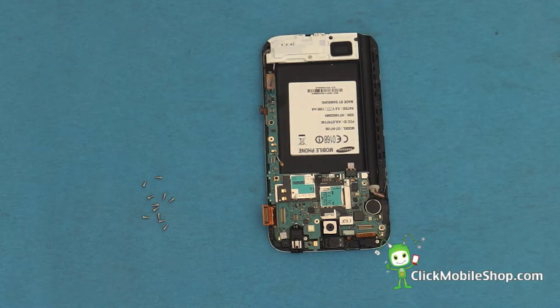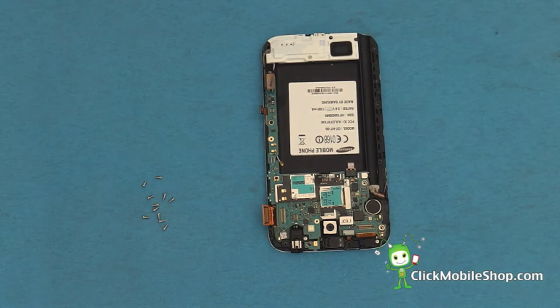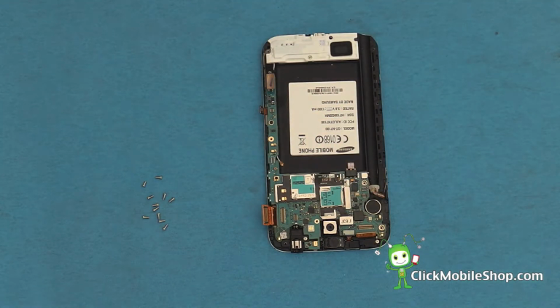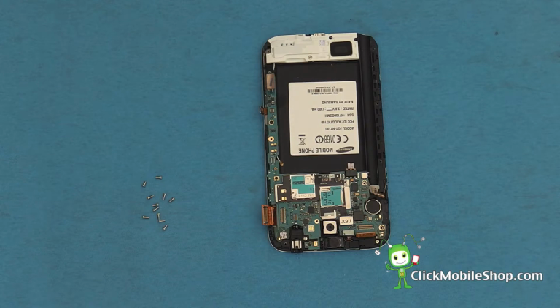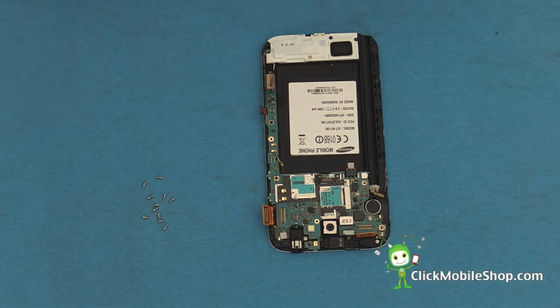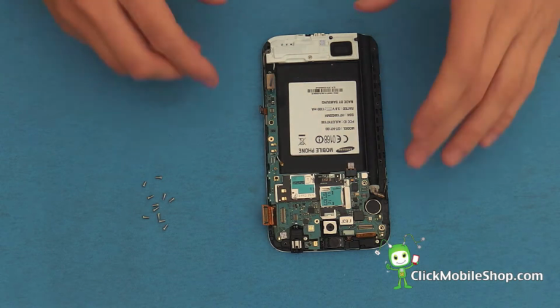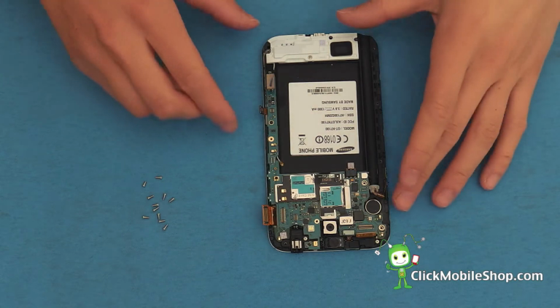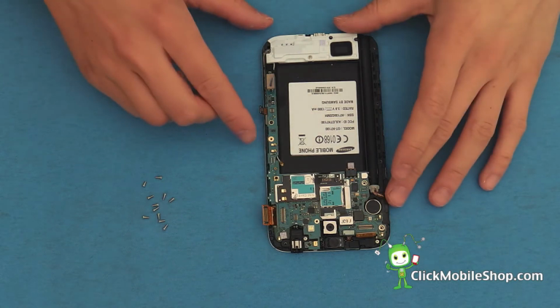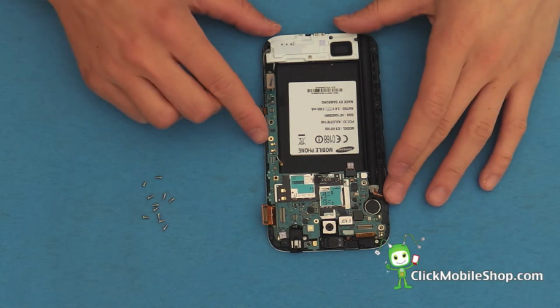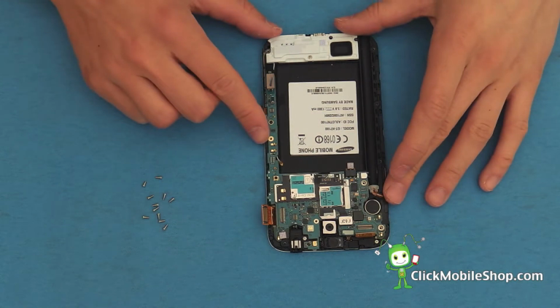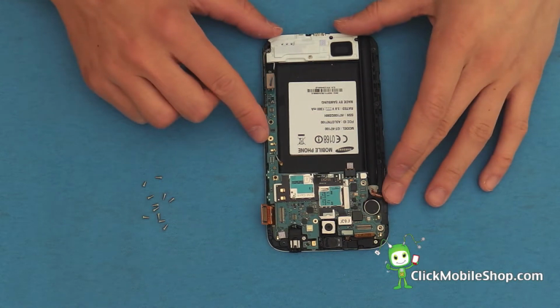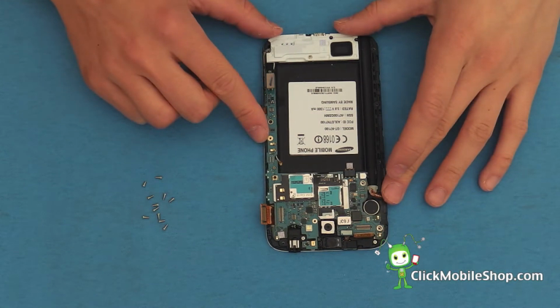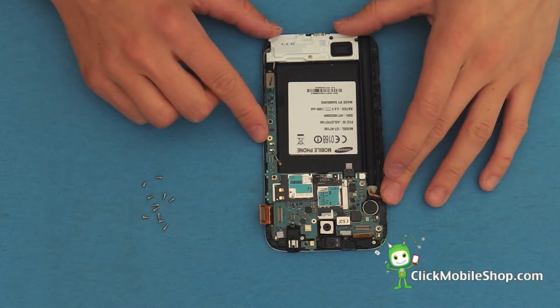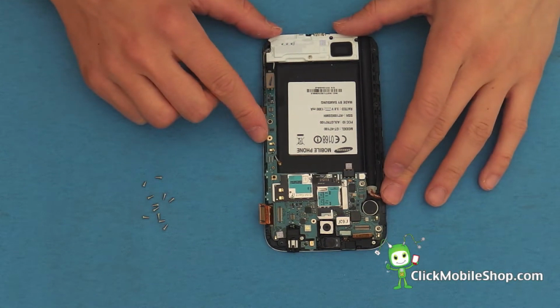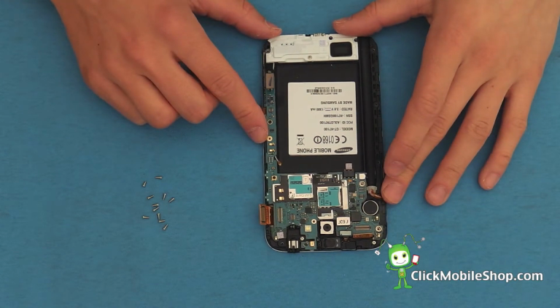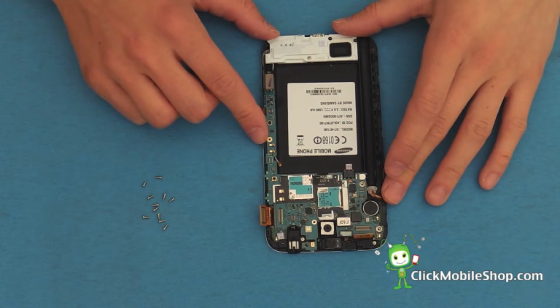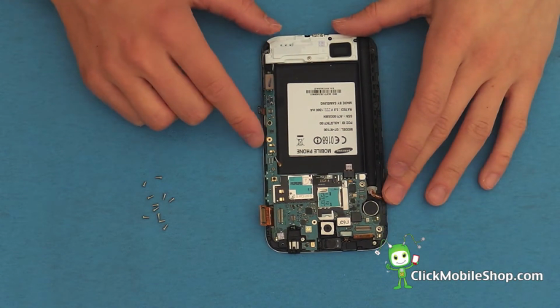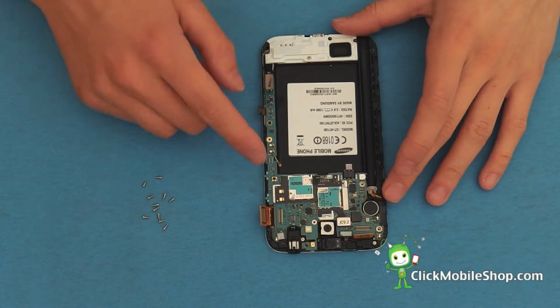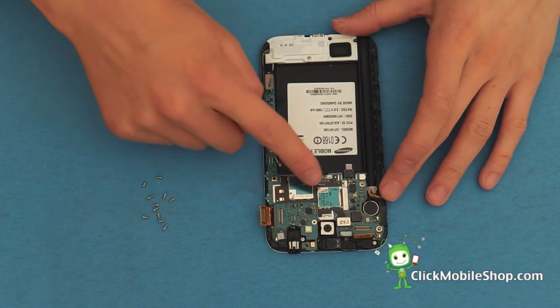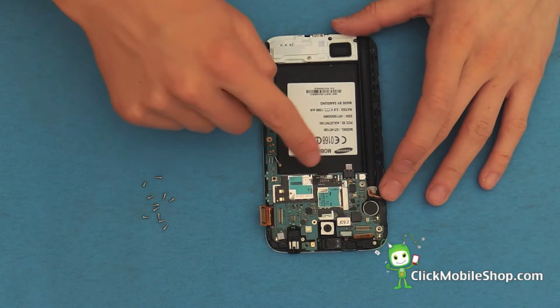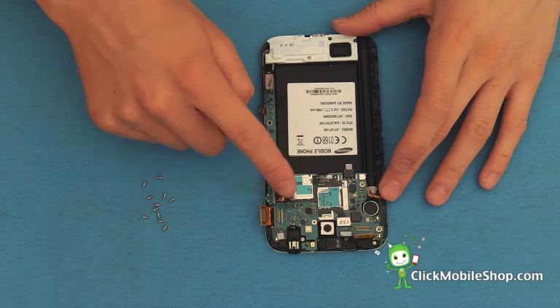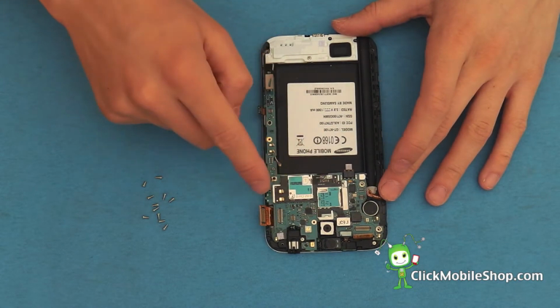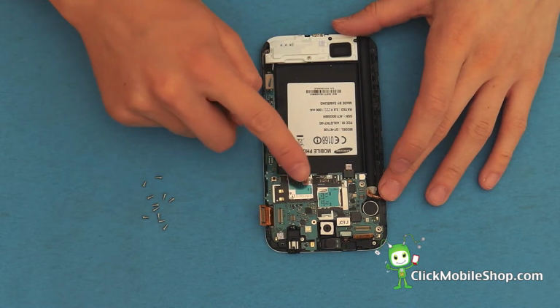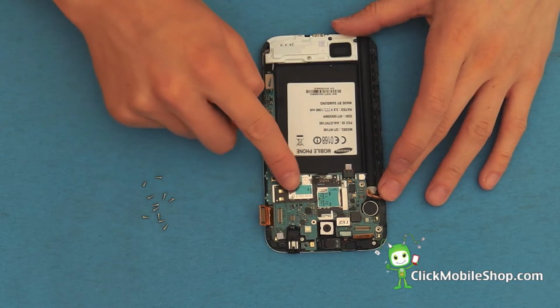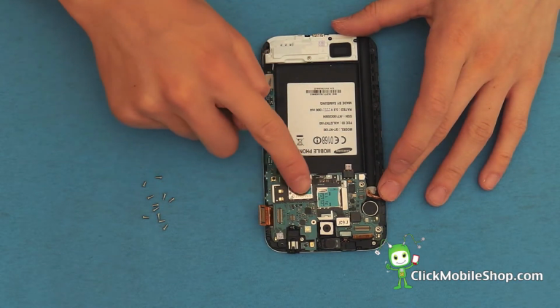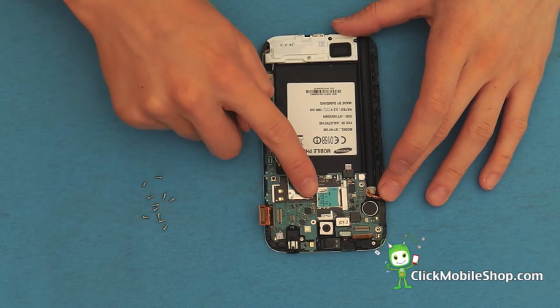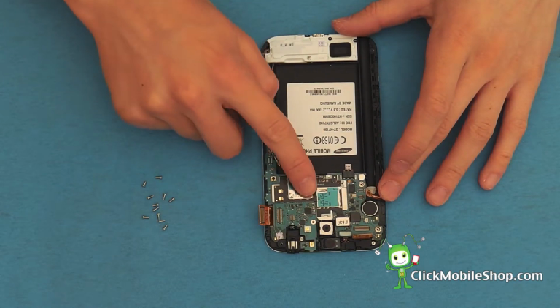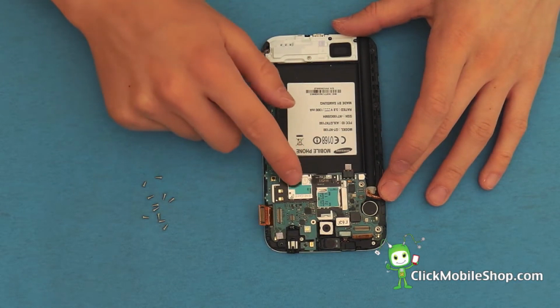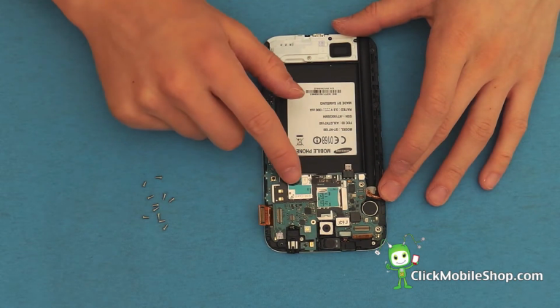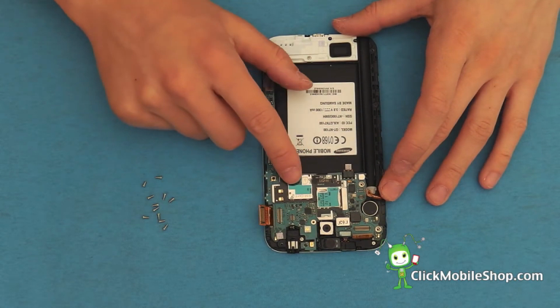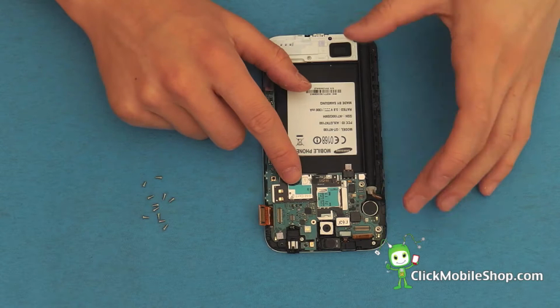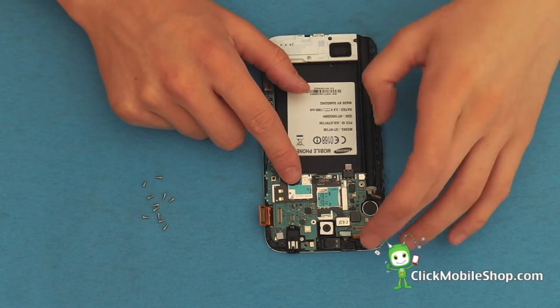After we have done so, we can now go ahead and reattach all of the necessary ribbon cables.